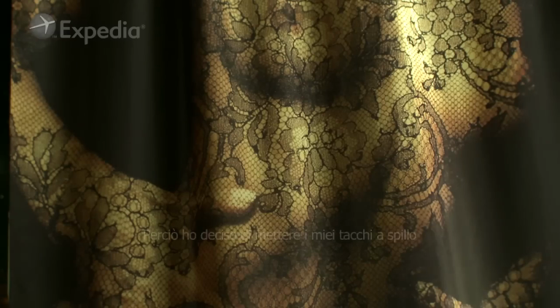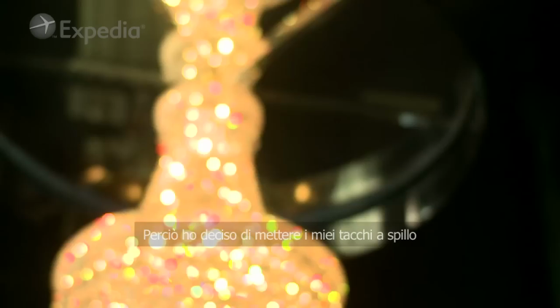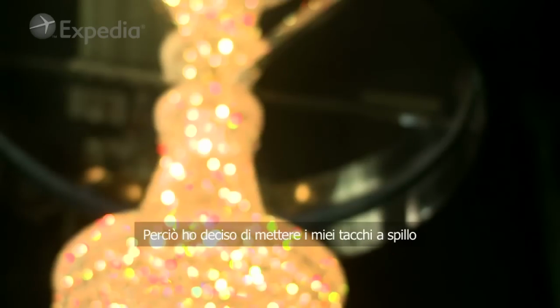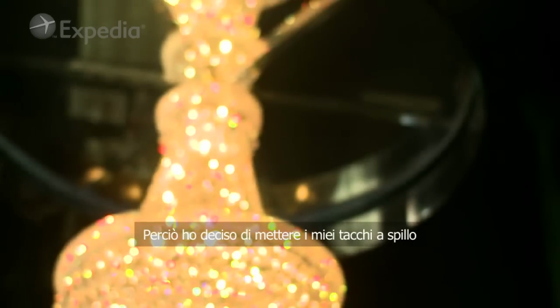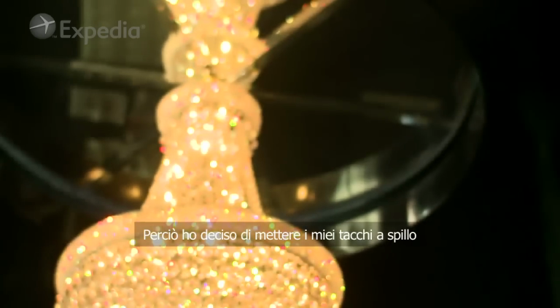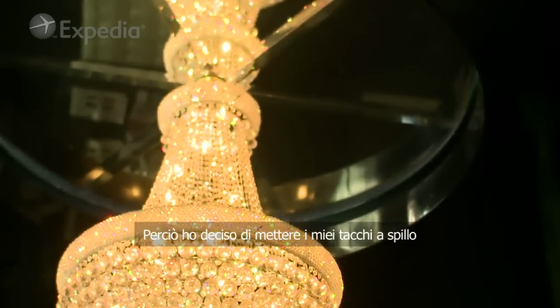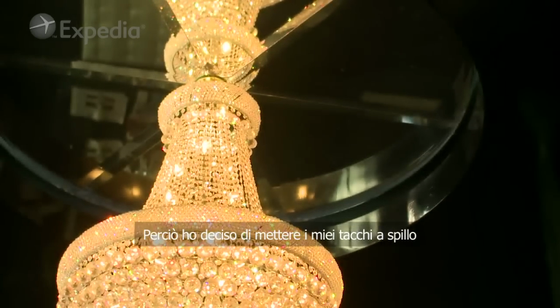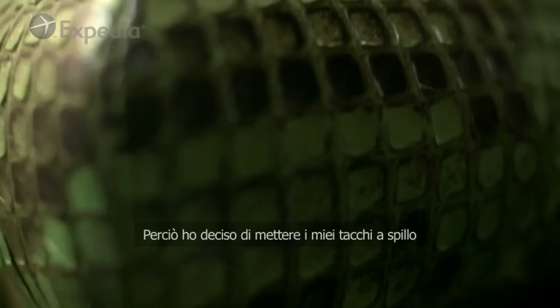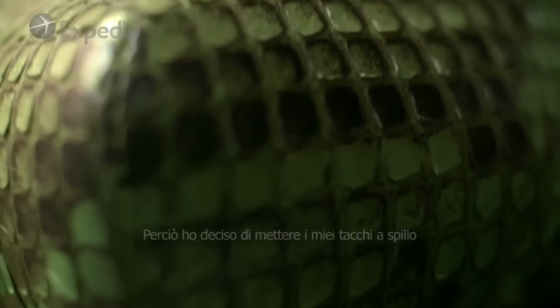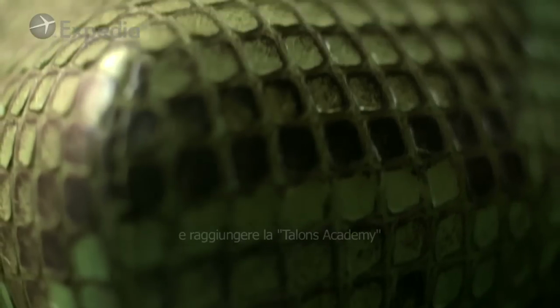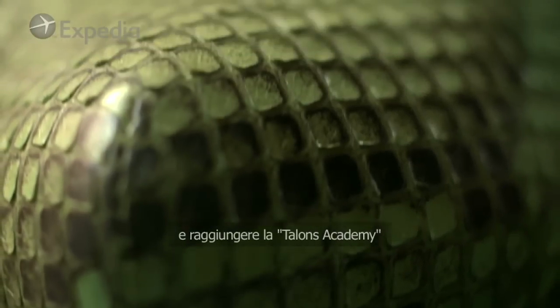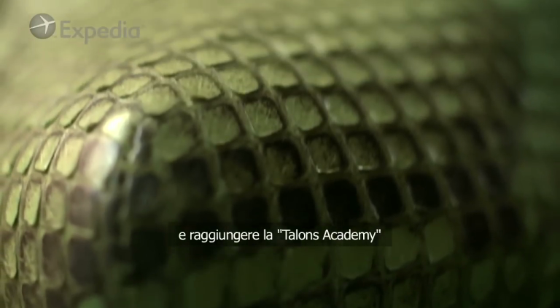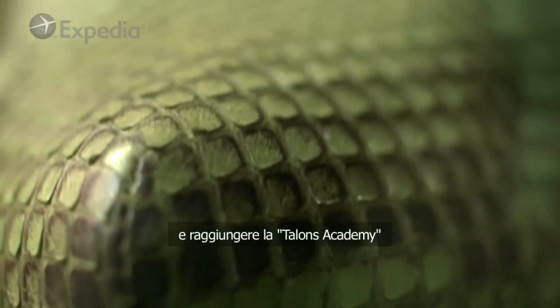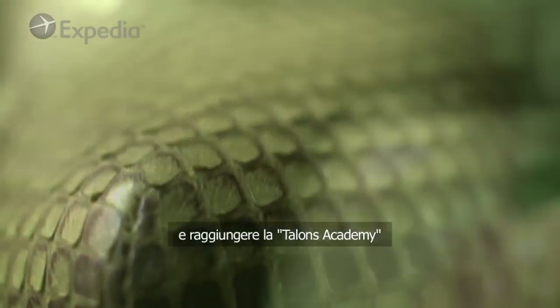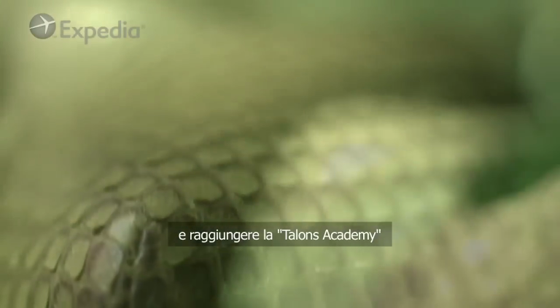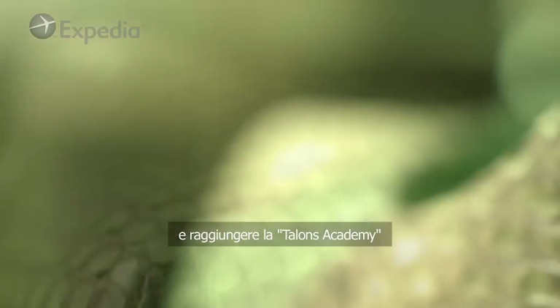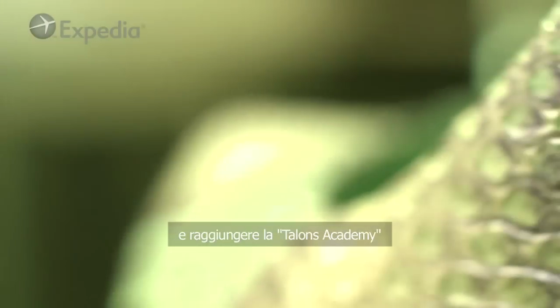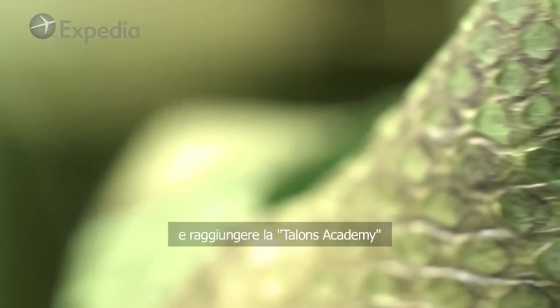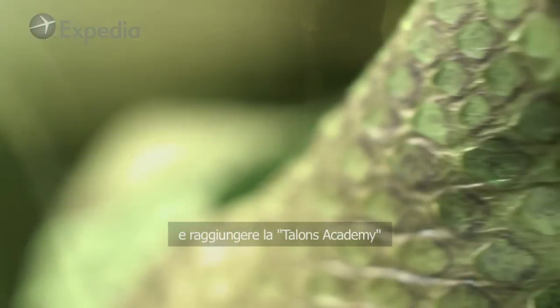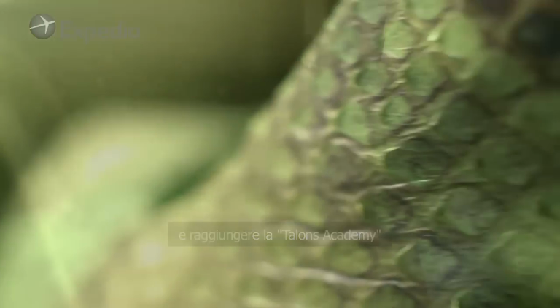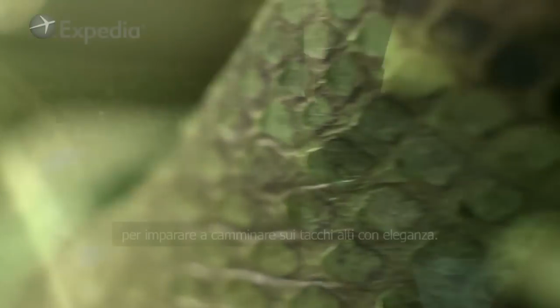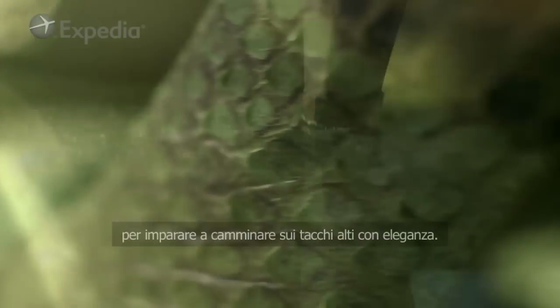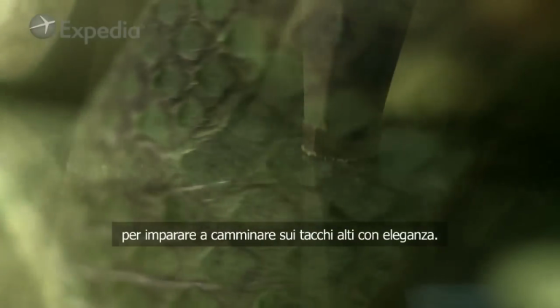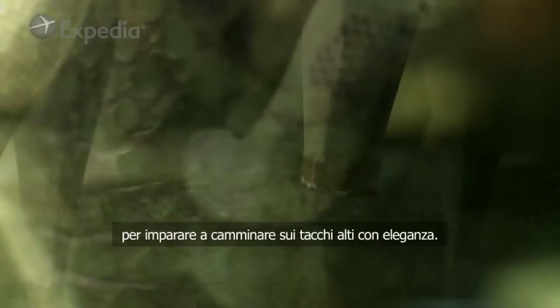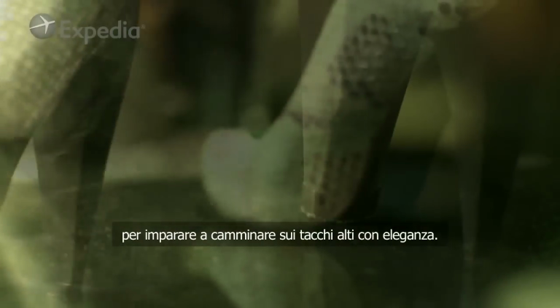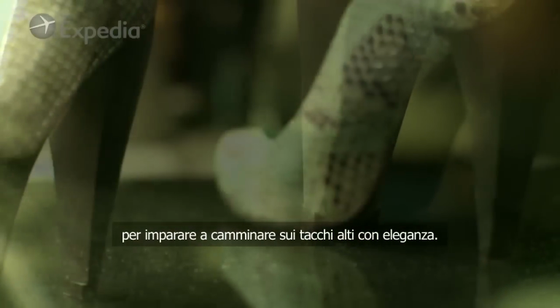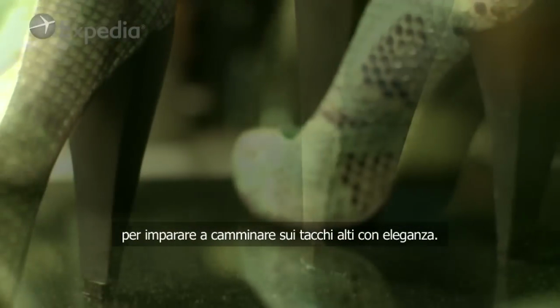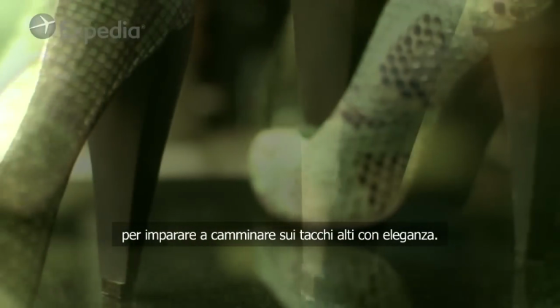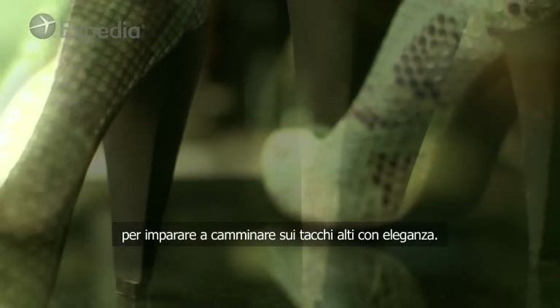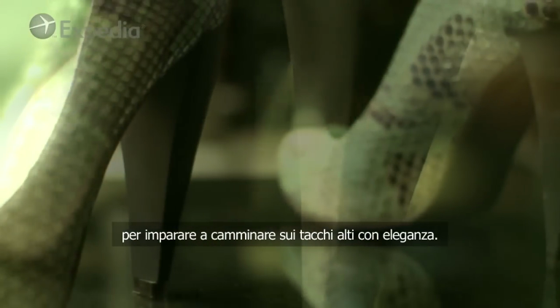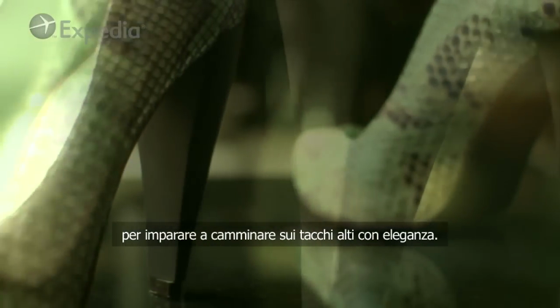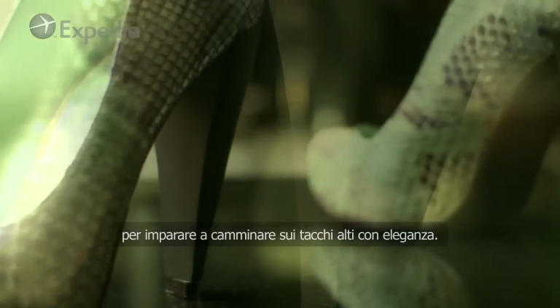So I've put my high heels on and I've come here to the Talons Academy to learn to walk in them more gracefully.